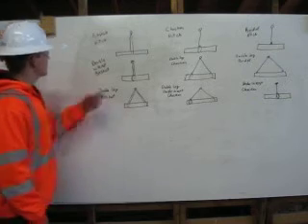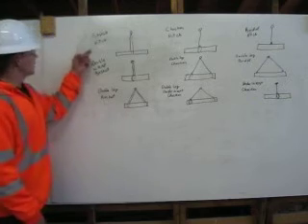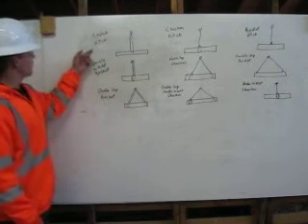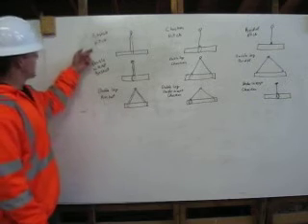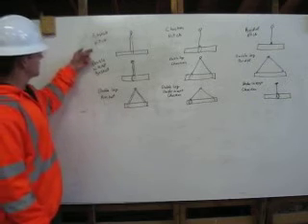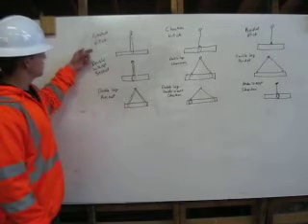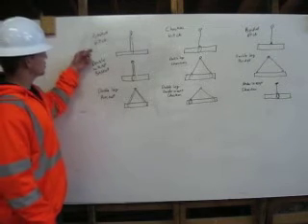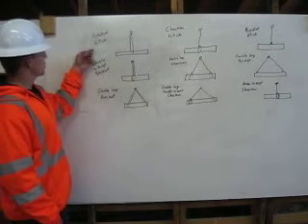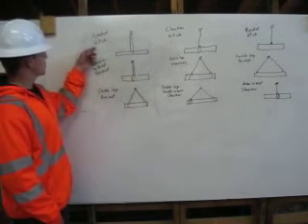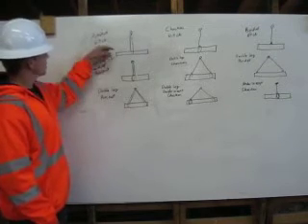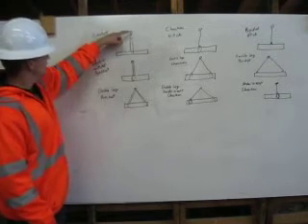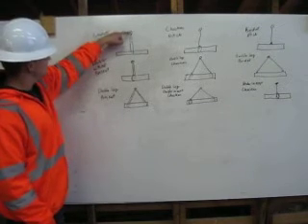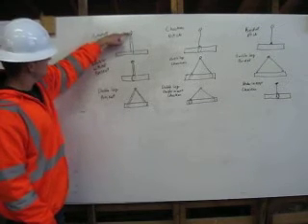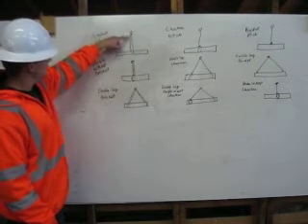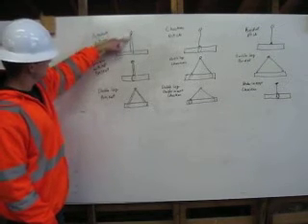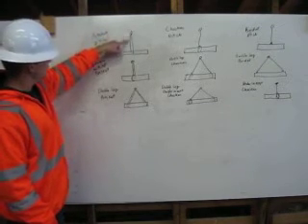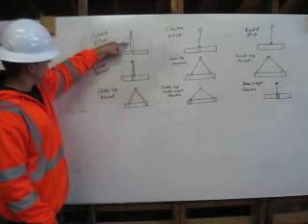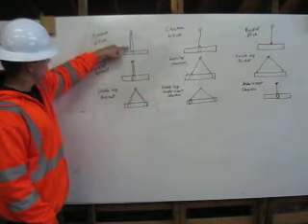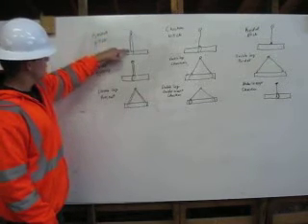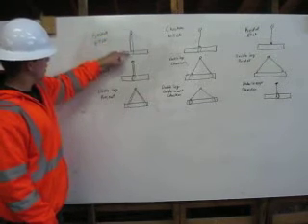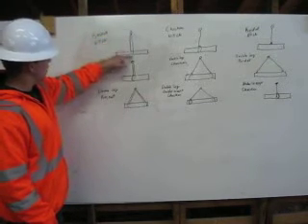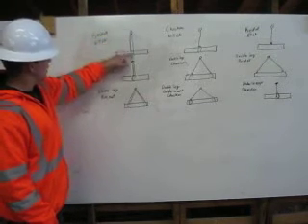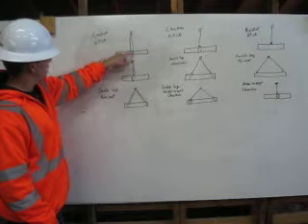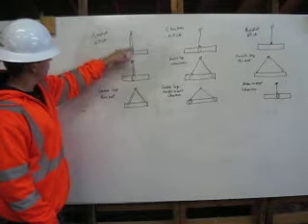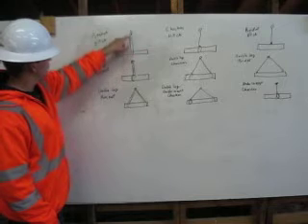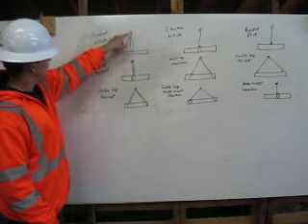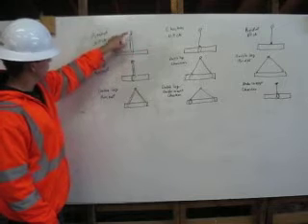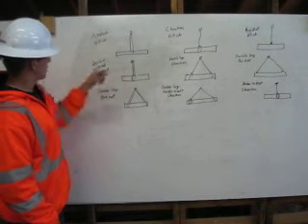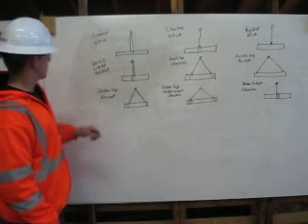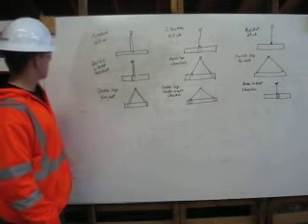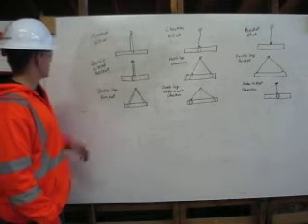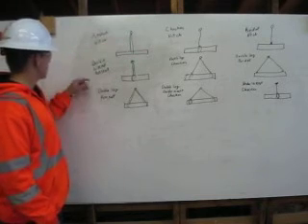Here we have a basket hitch. It is coming down from the shackle, wraps around the pipe, goes back up, and connects back to the shackle.